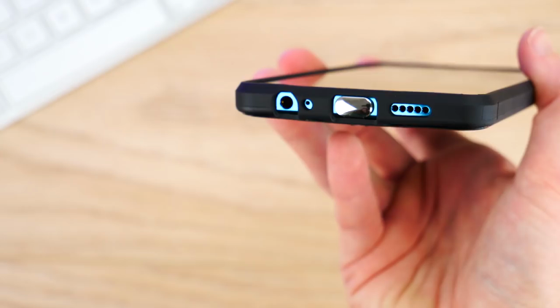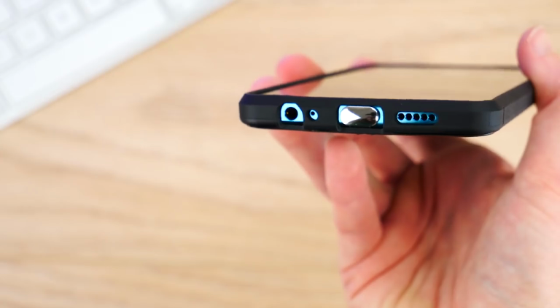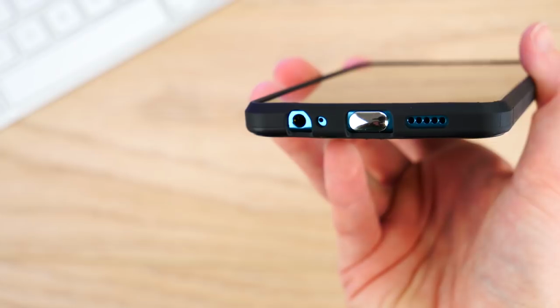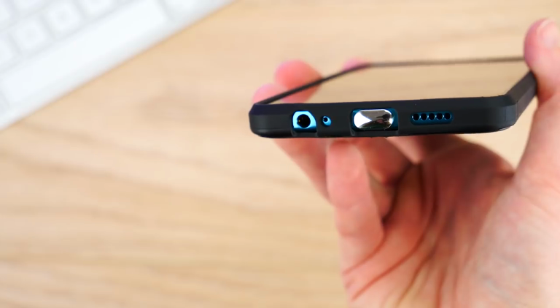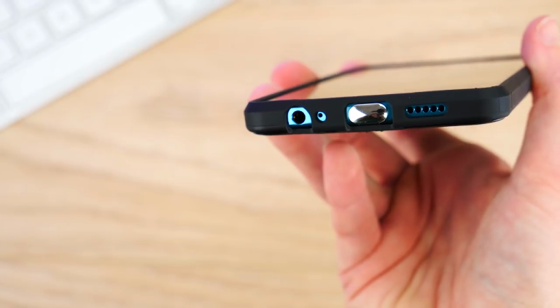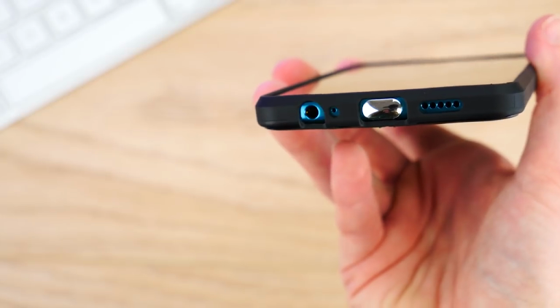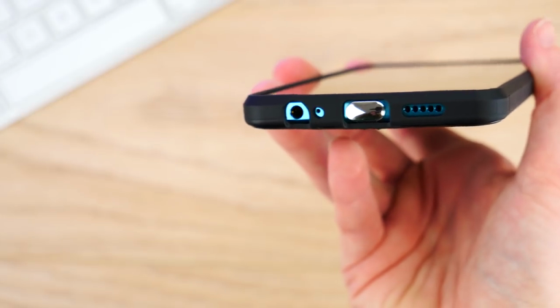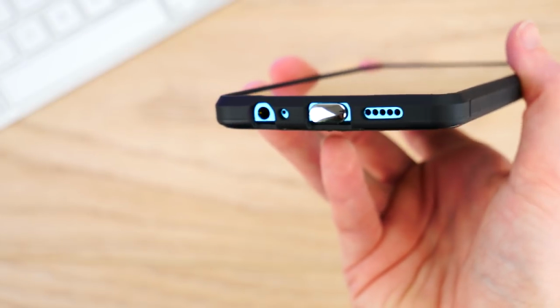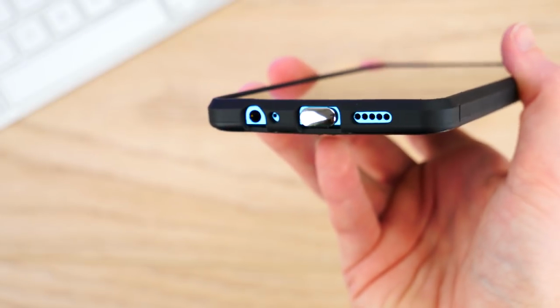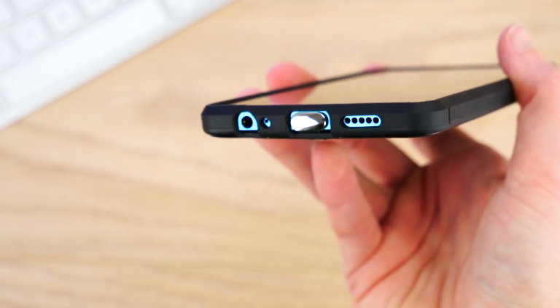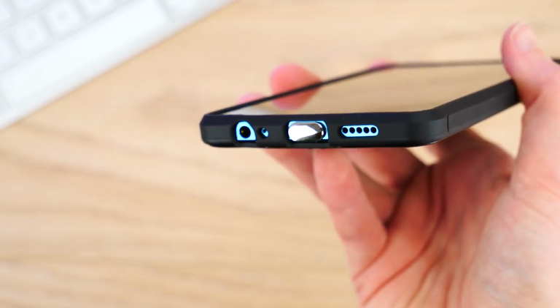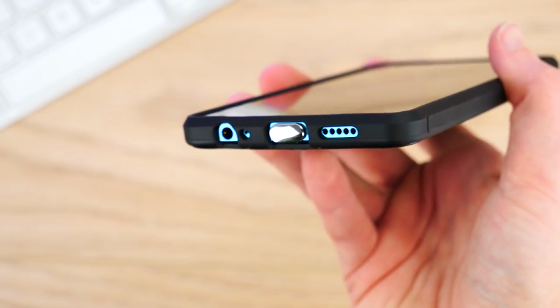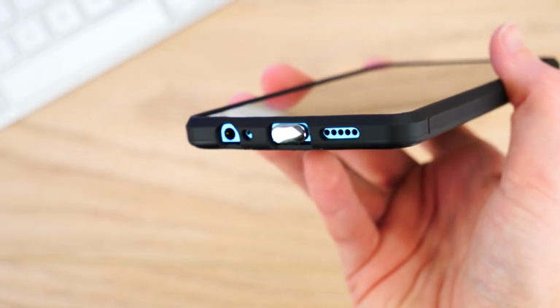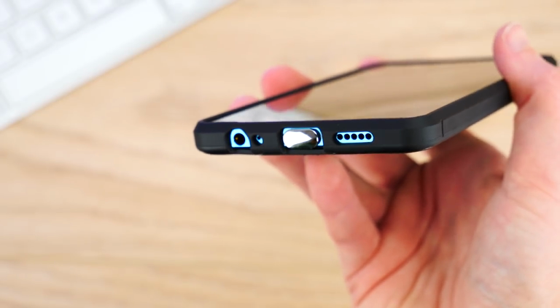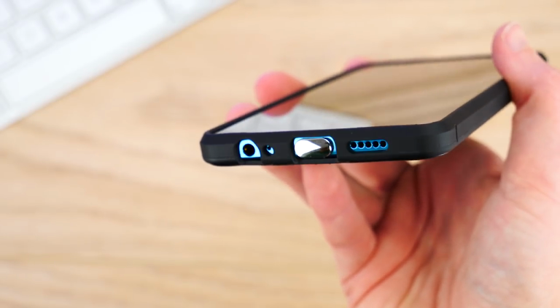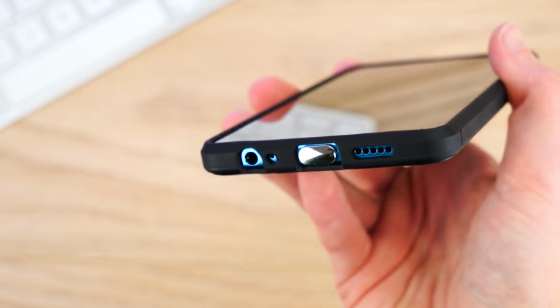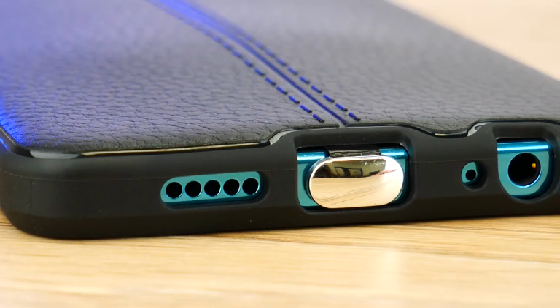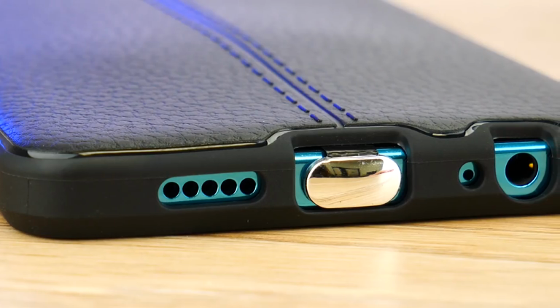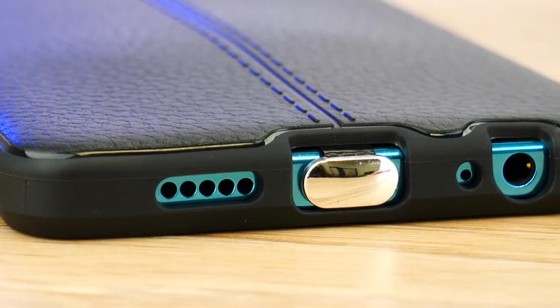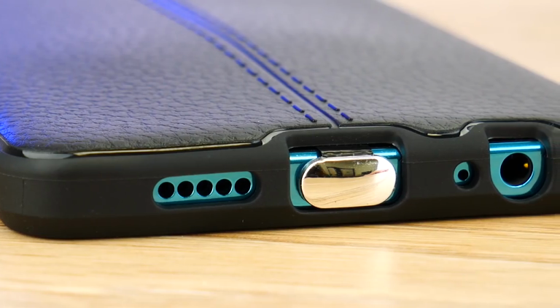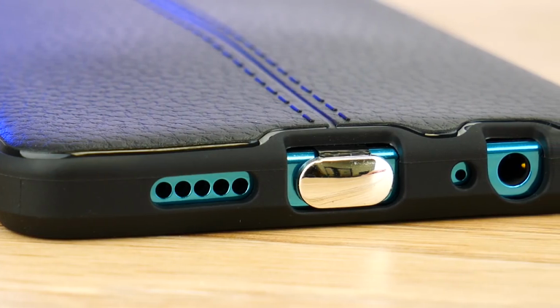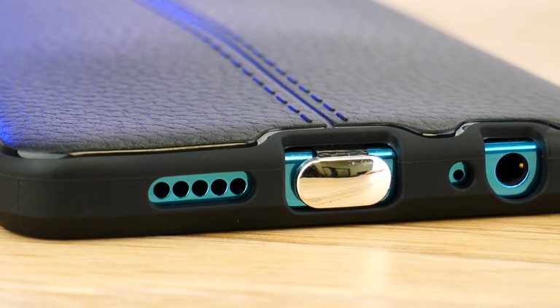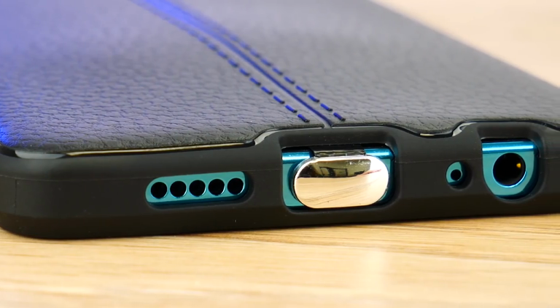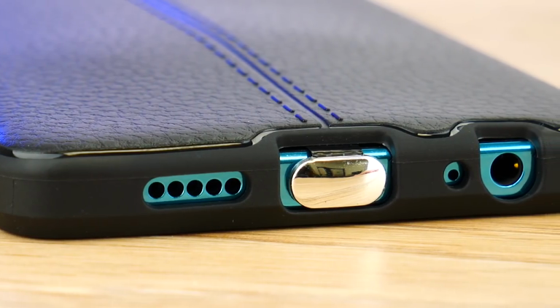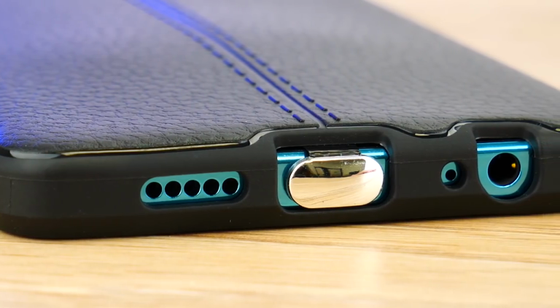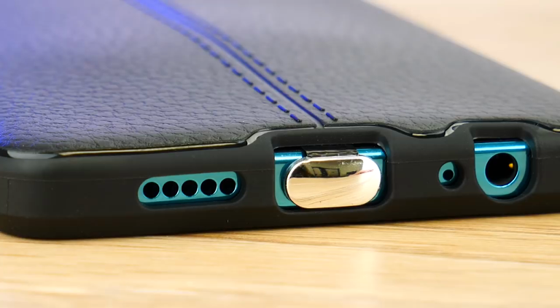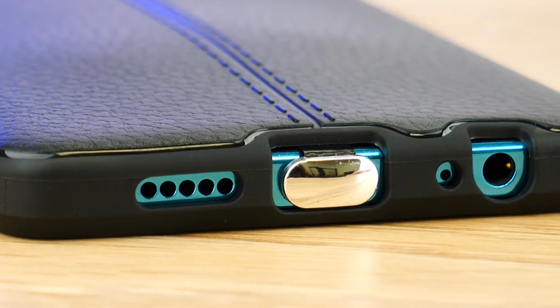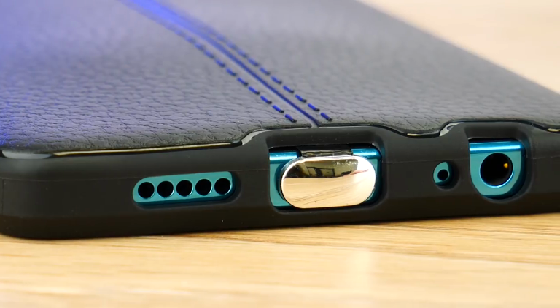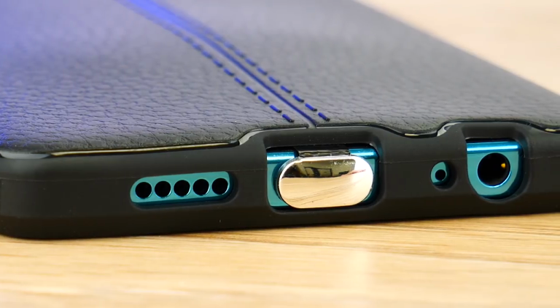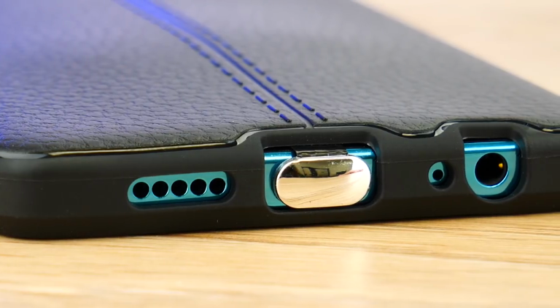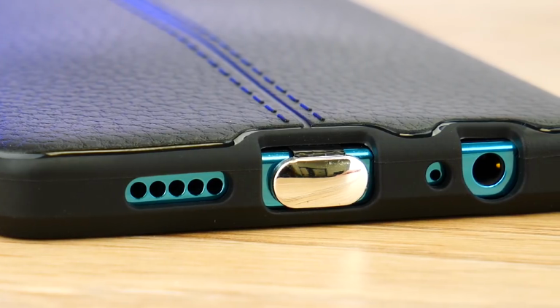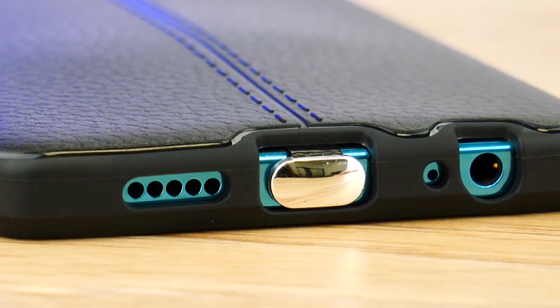One downside to this is you do lose access to the USB-C port, but as the P30 has a headphone jack you can still plug in earphones how you would normally.